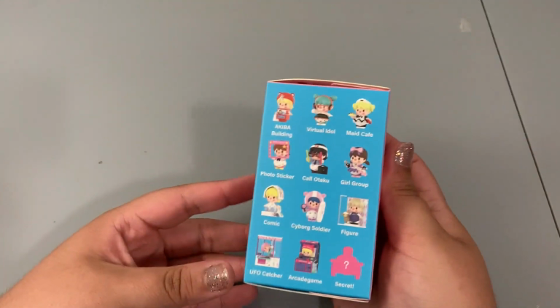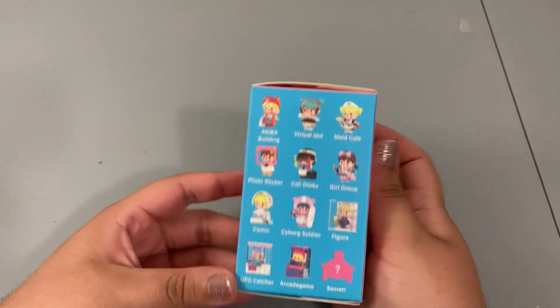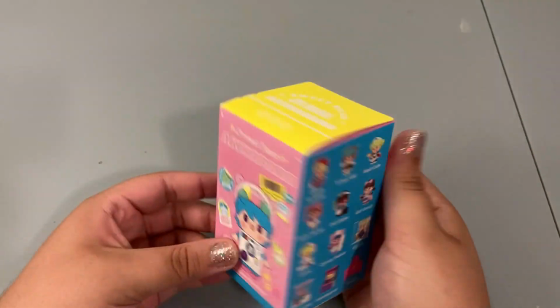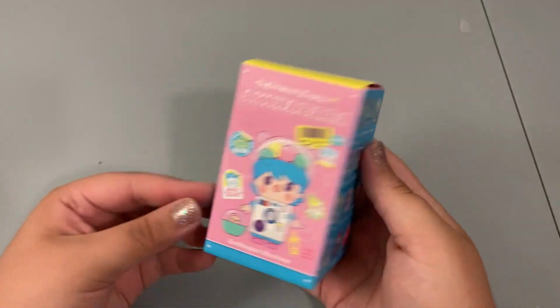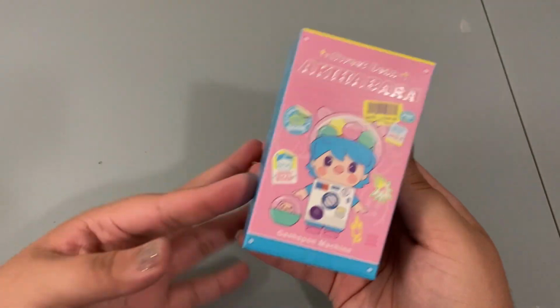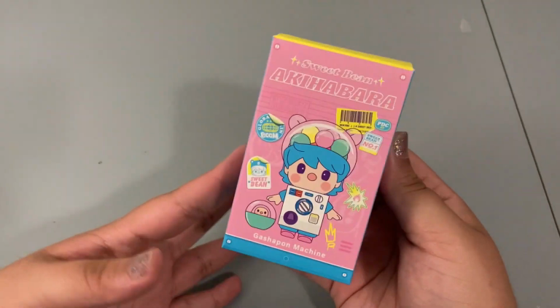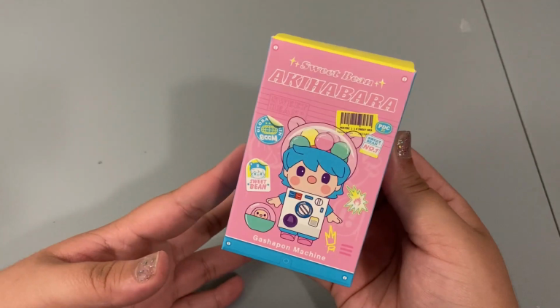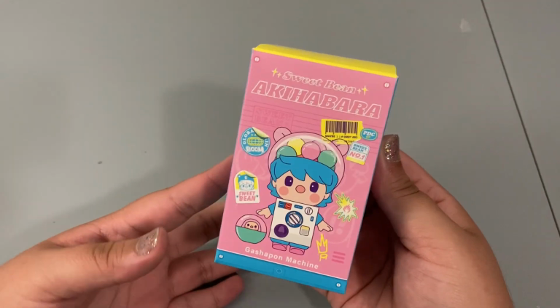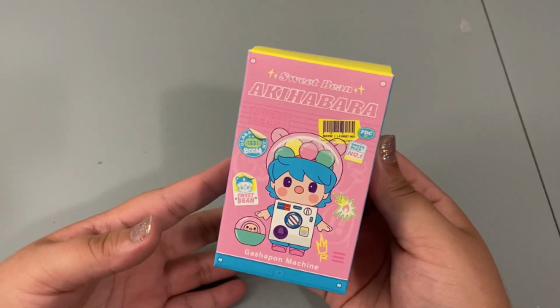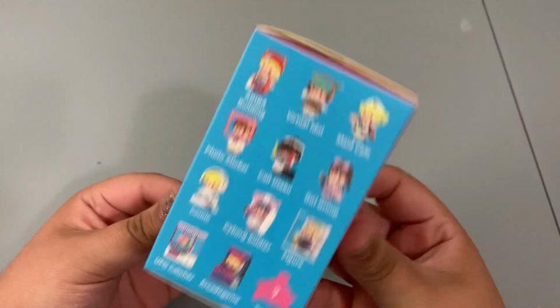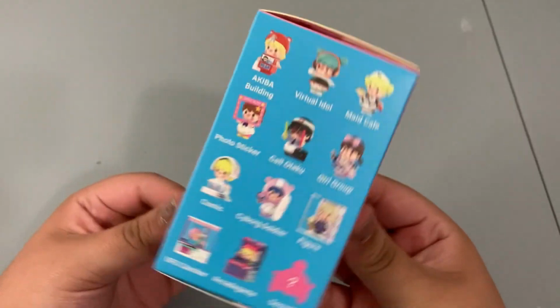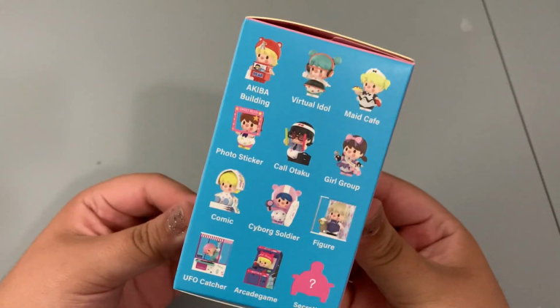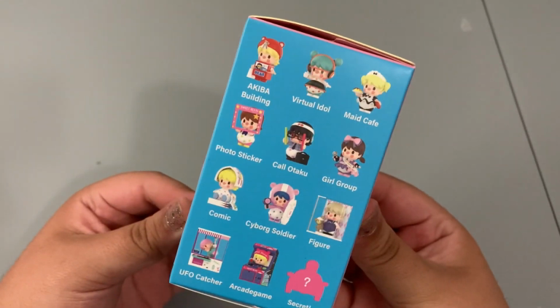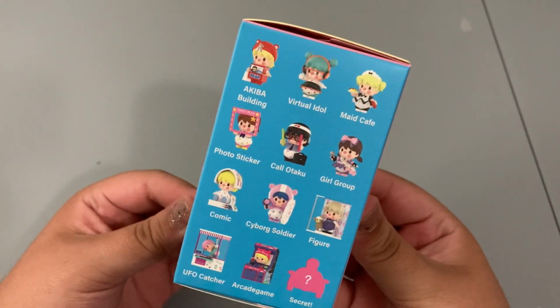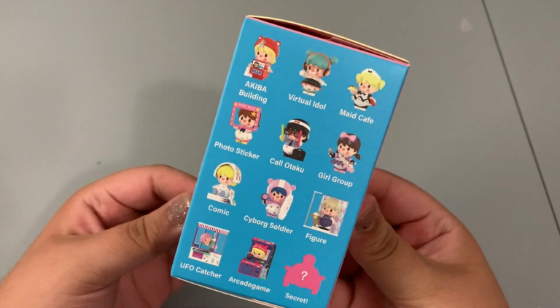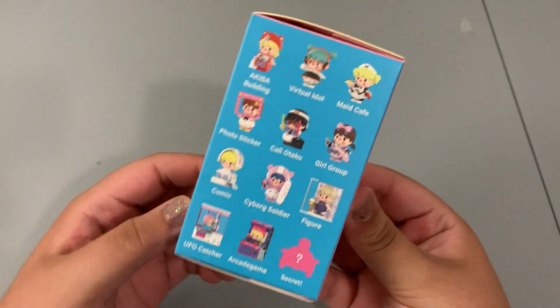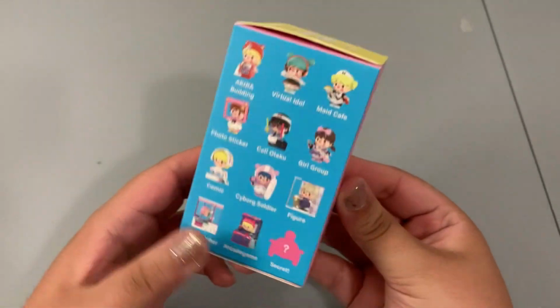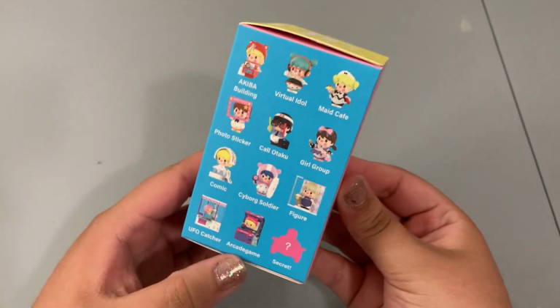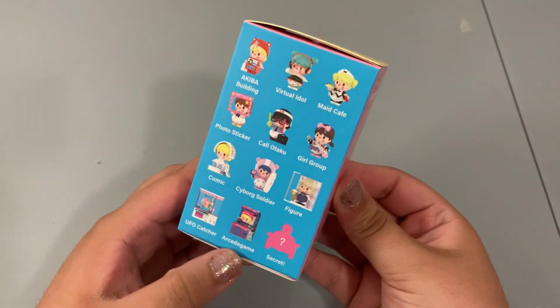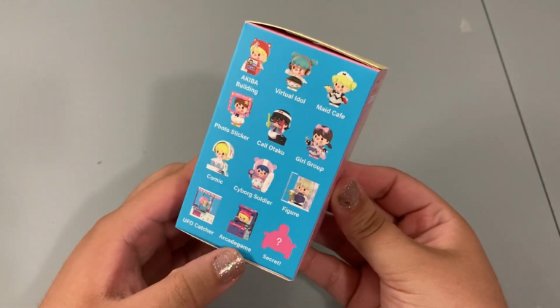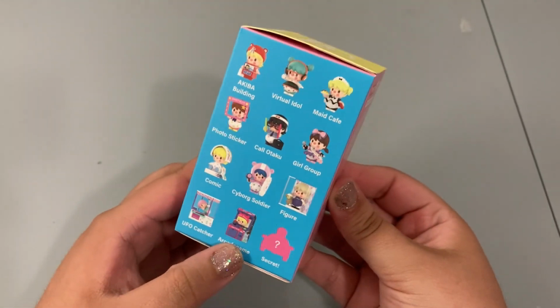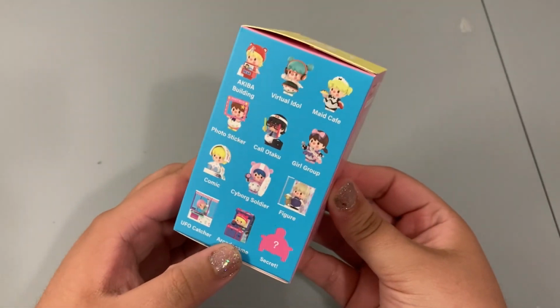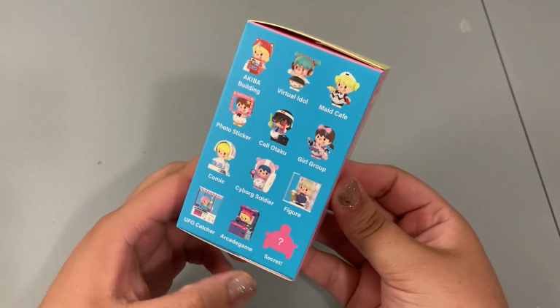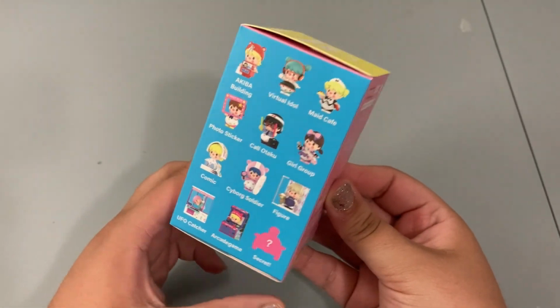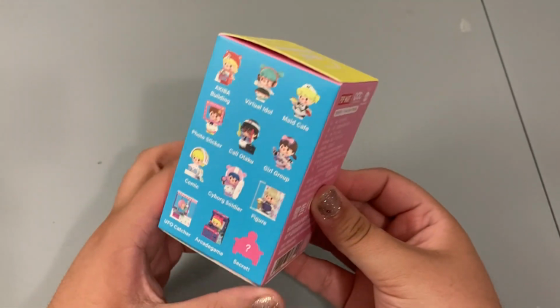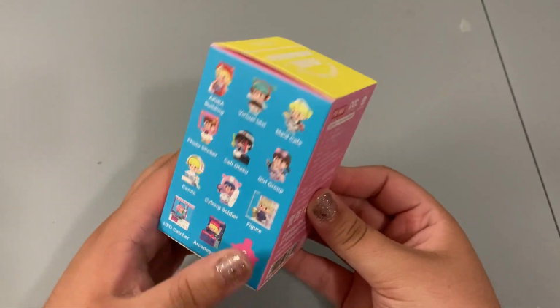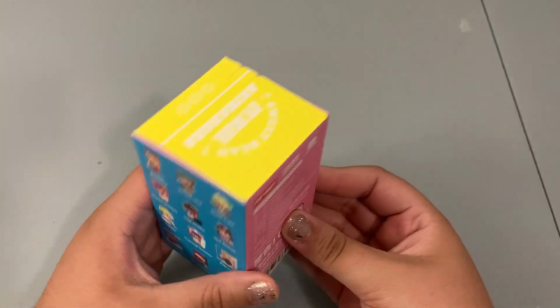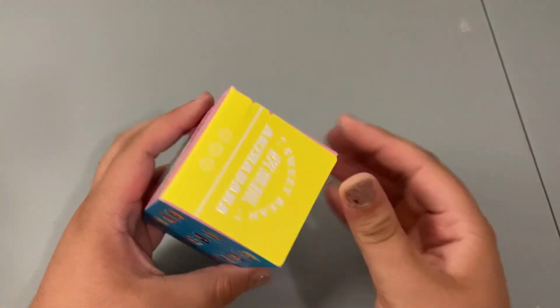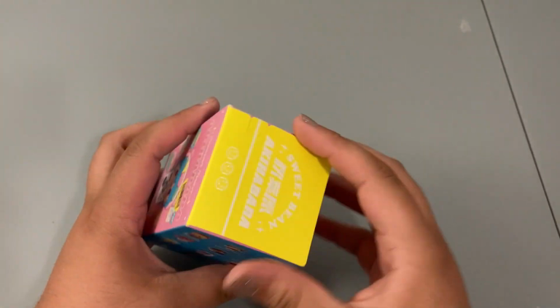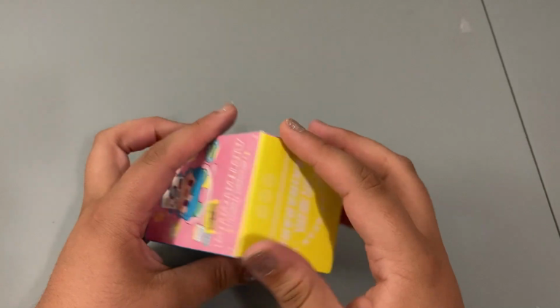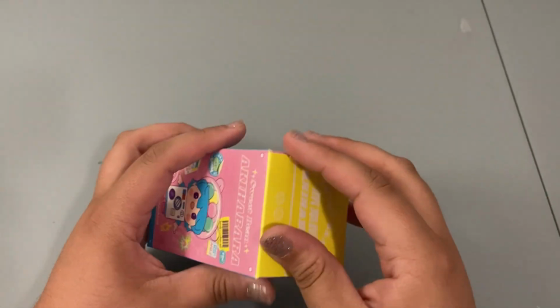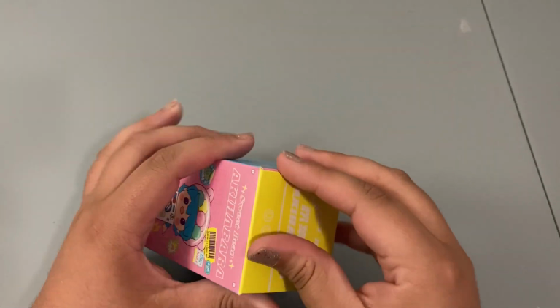We're on to the very last one for the video, and I'm still definitely wanting to see the arcade game — so let's see who we get!